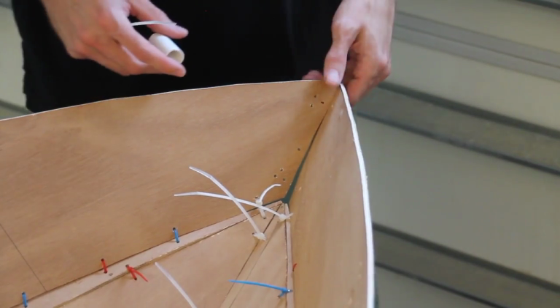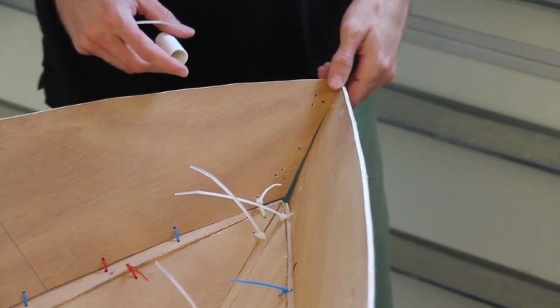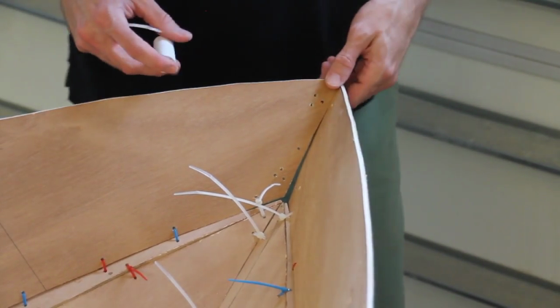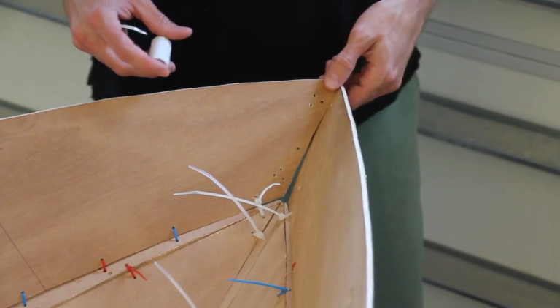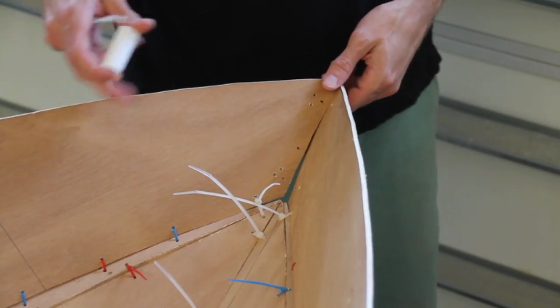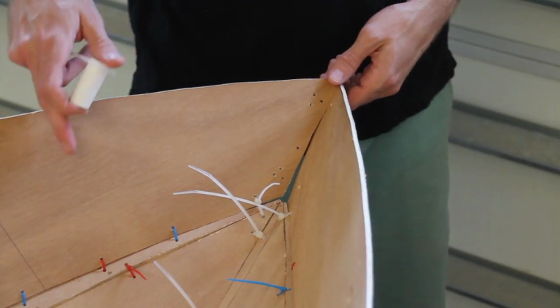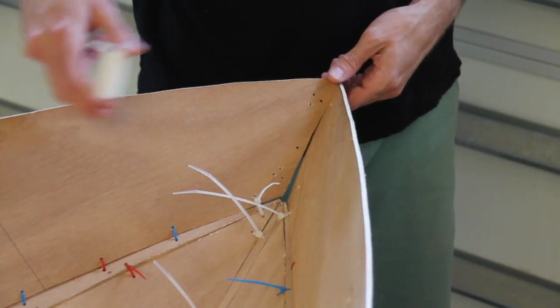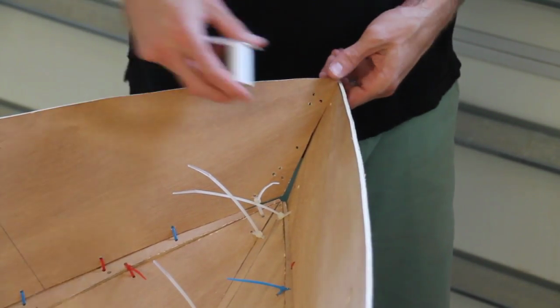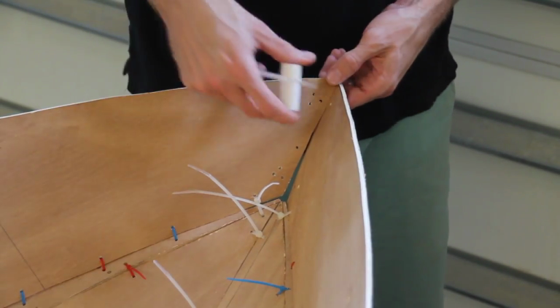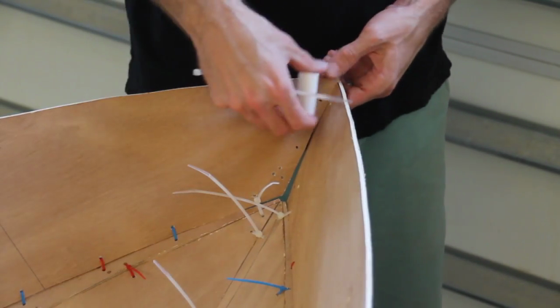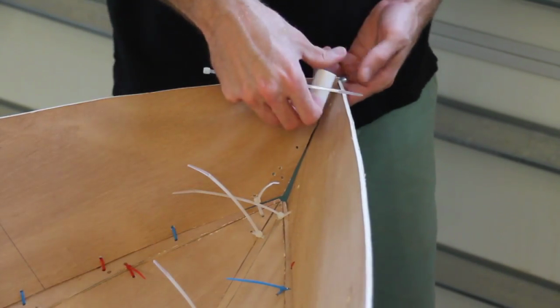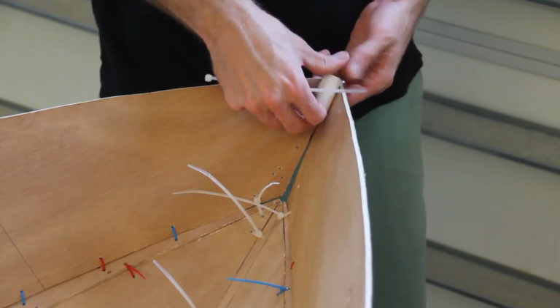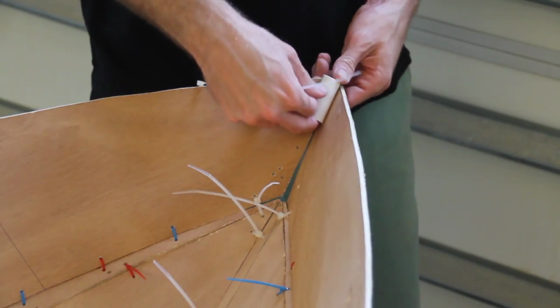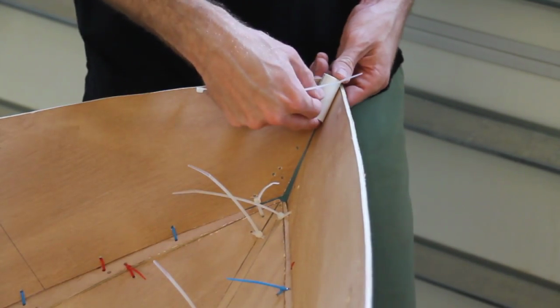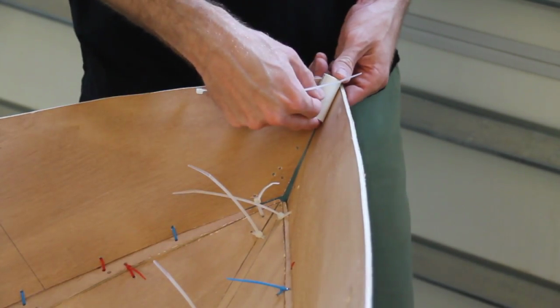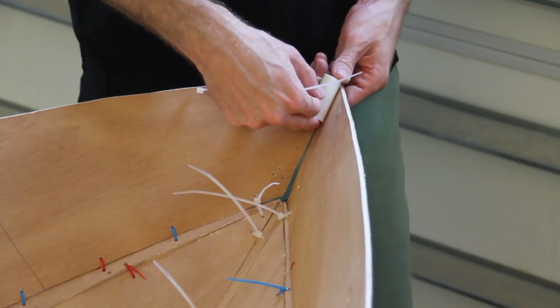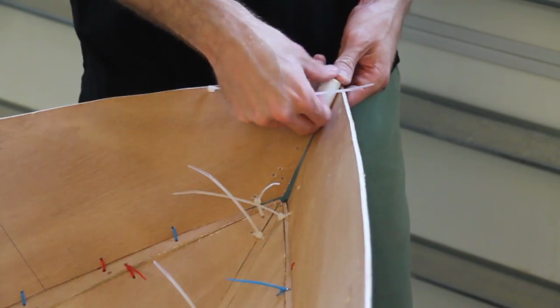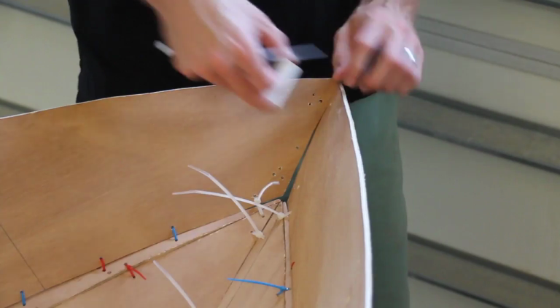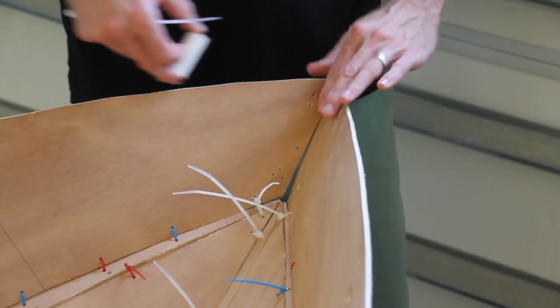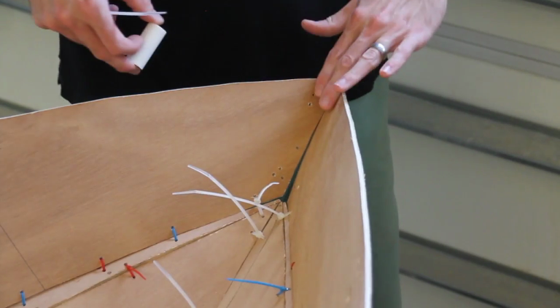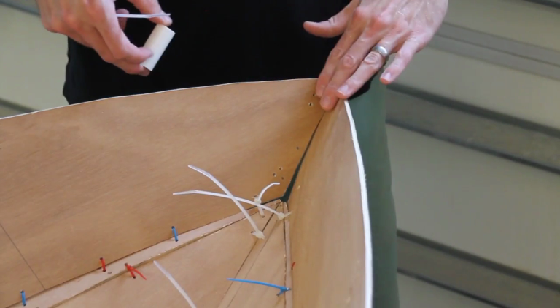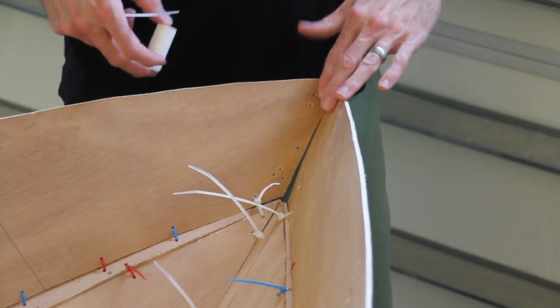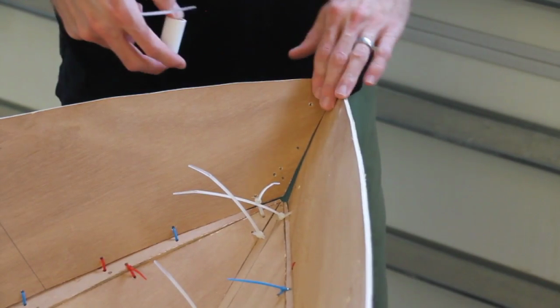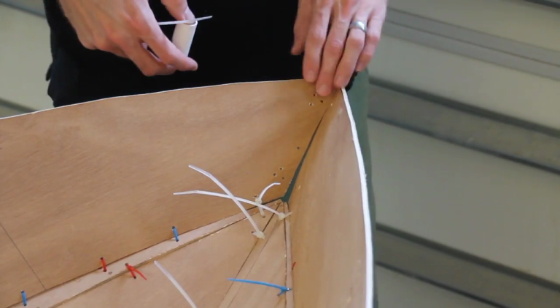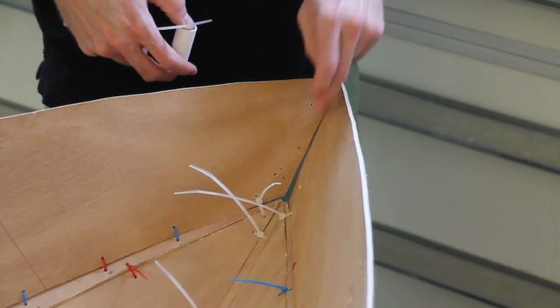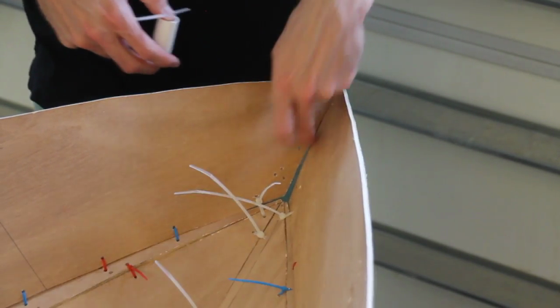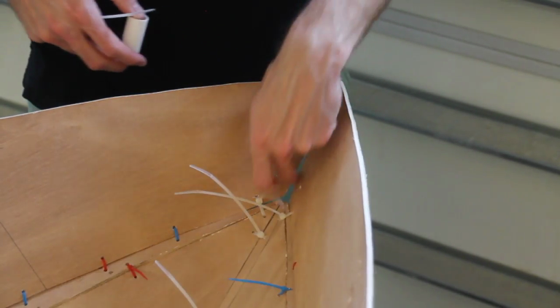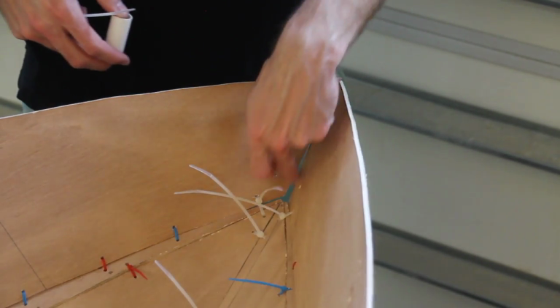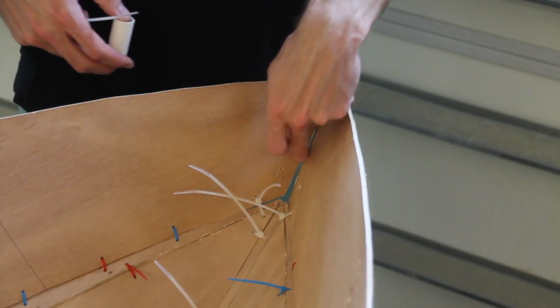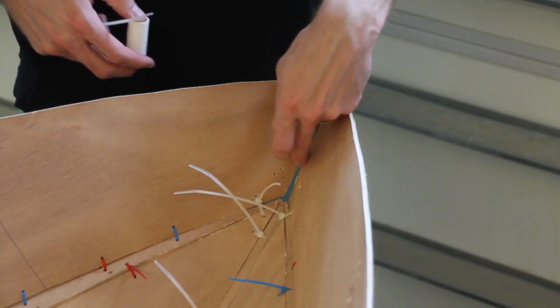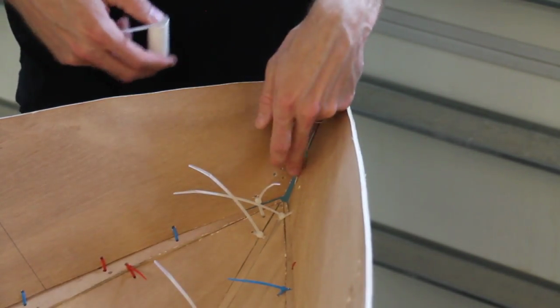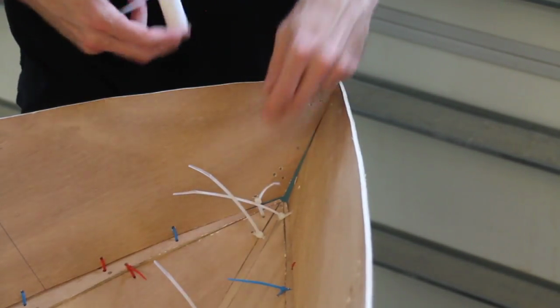Now we'll zip tie the bow together. We'll use PVC at the top to push our boards apart — at the bottom we won't need it.